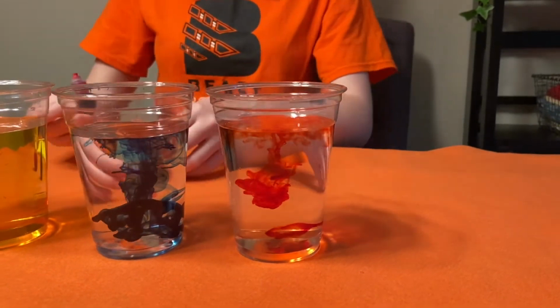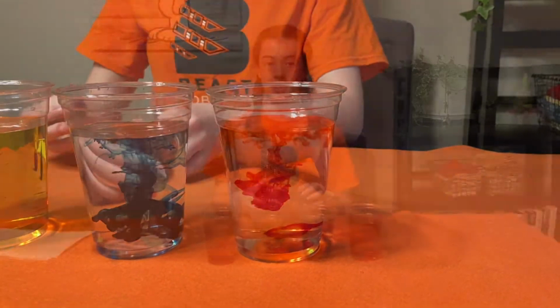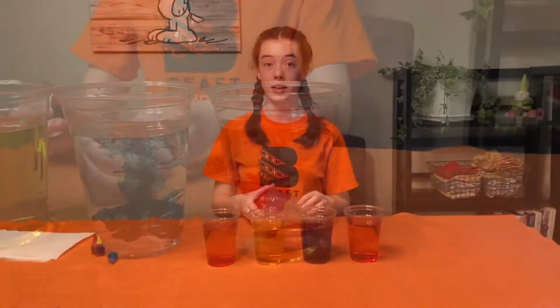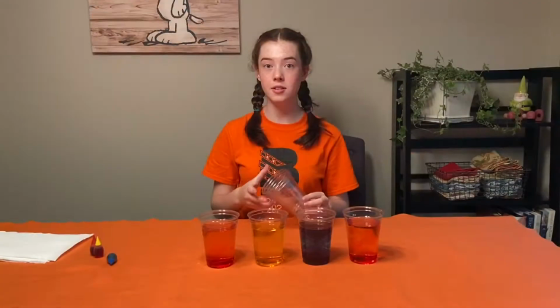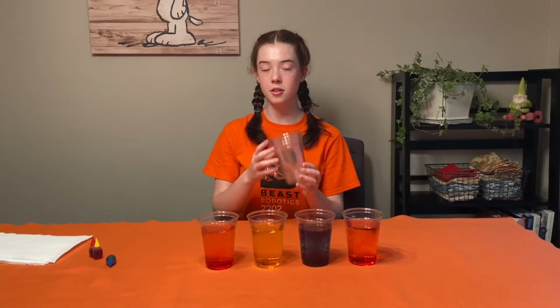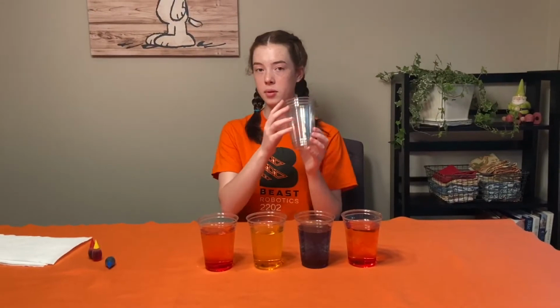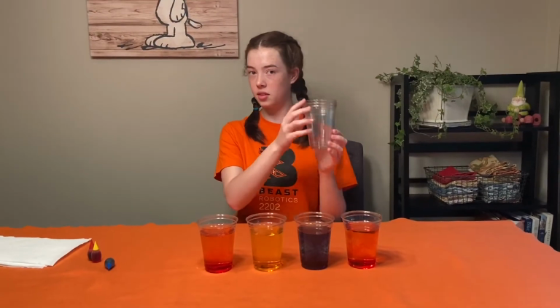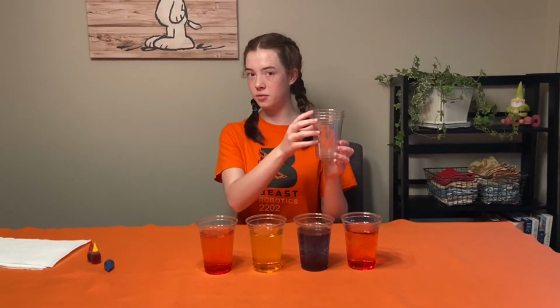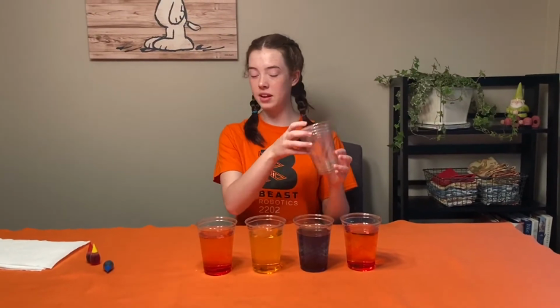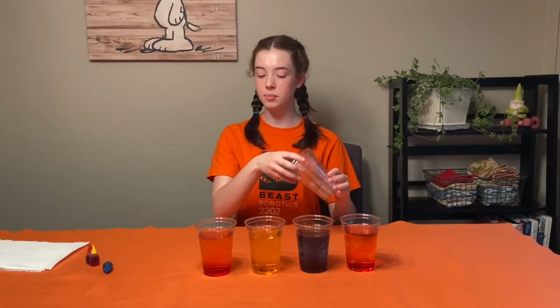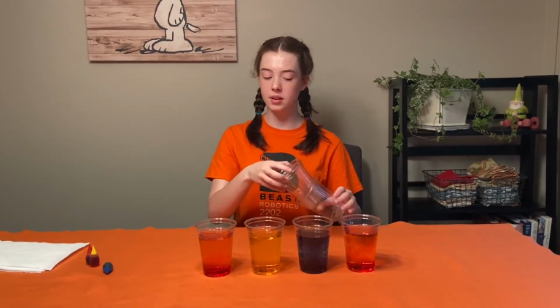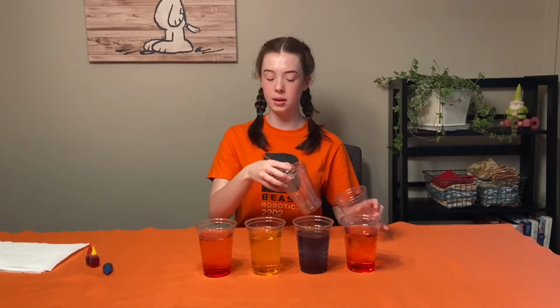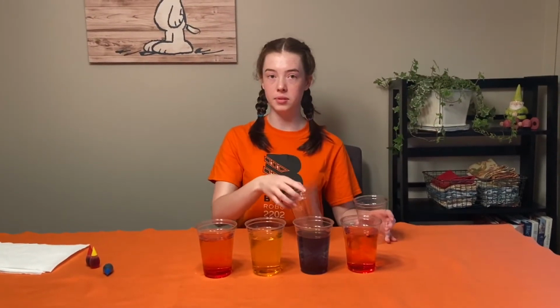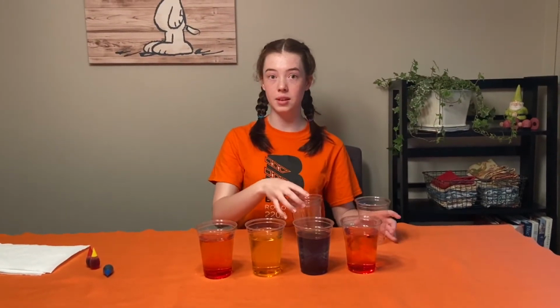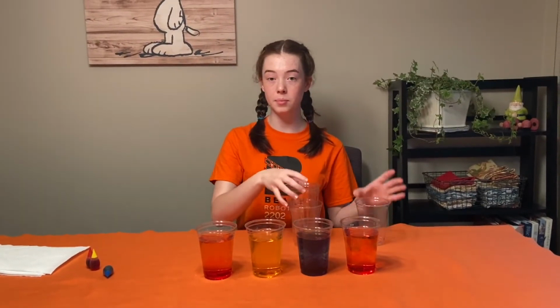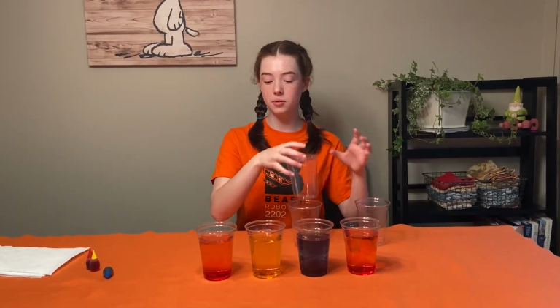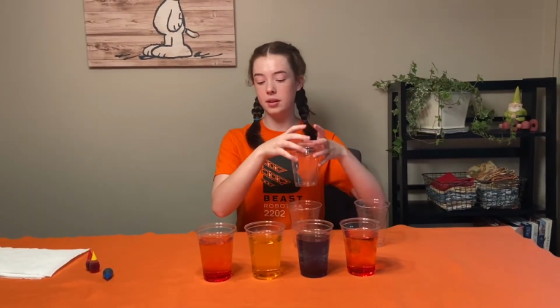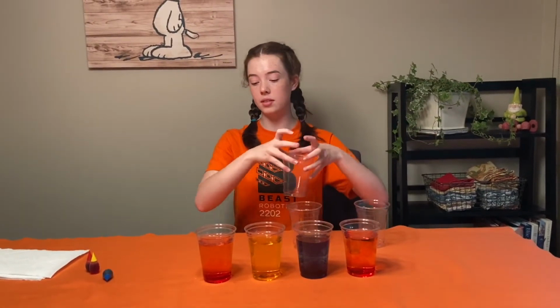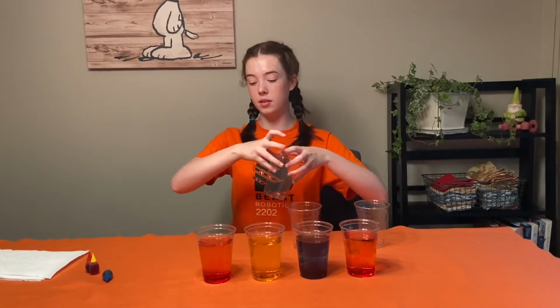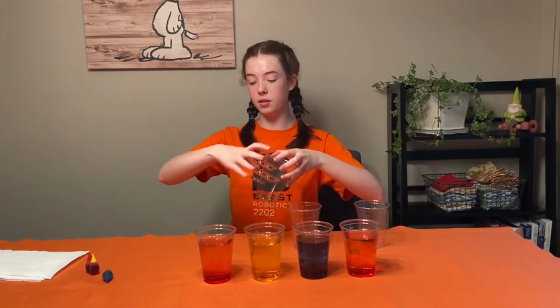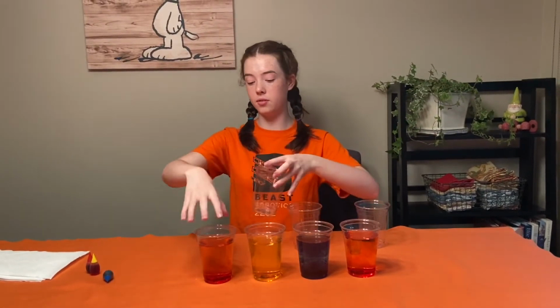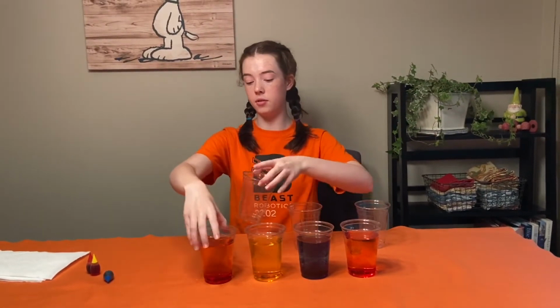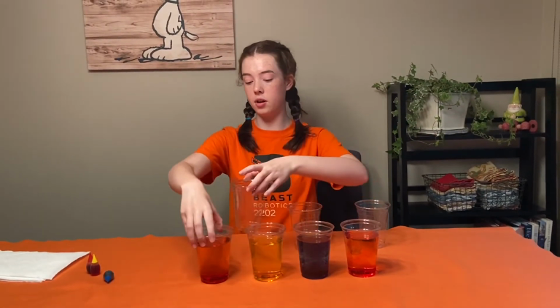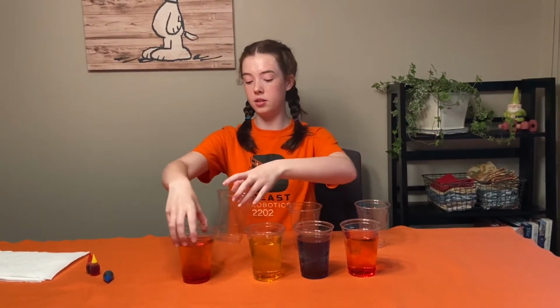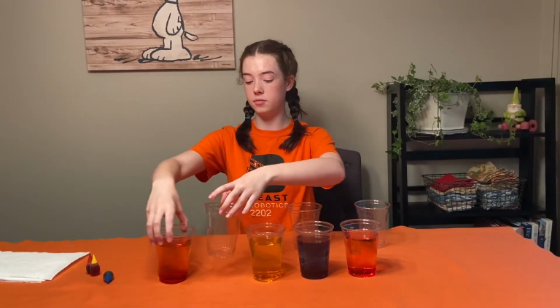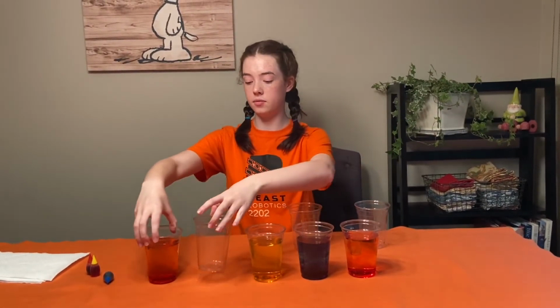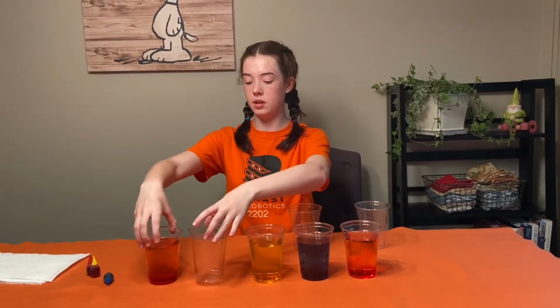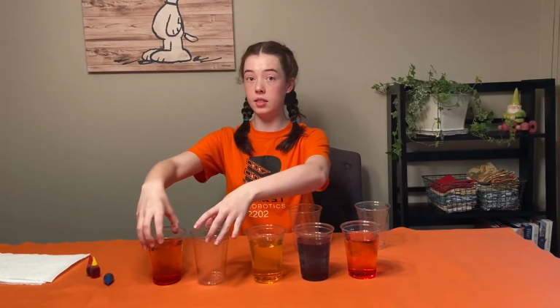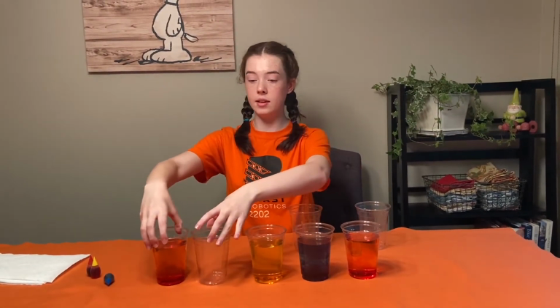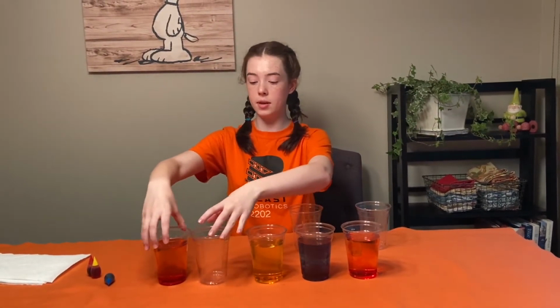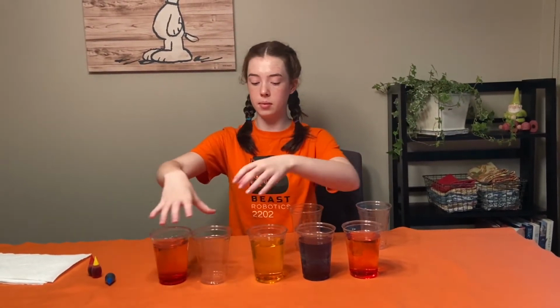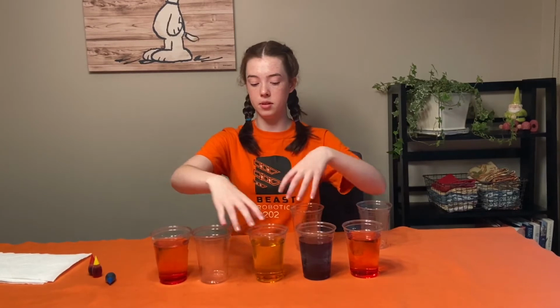Then you're going to put the three empty cups in between the ones full of water and leave them empty.